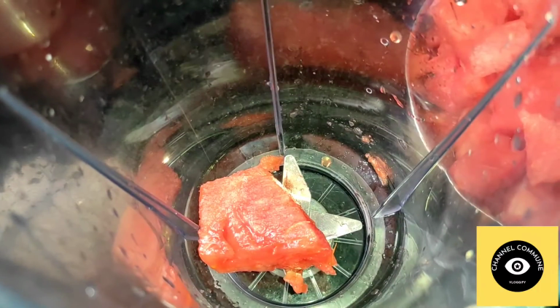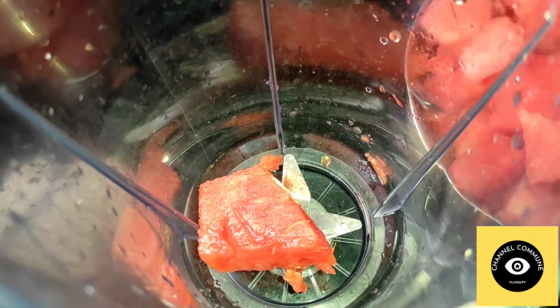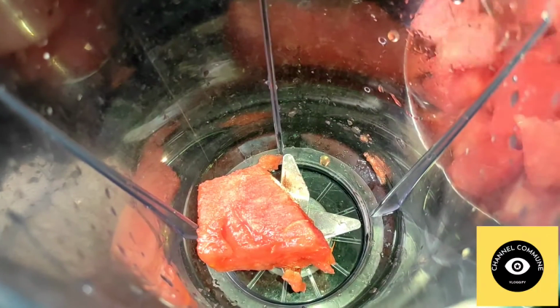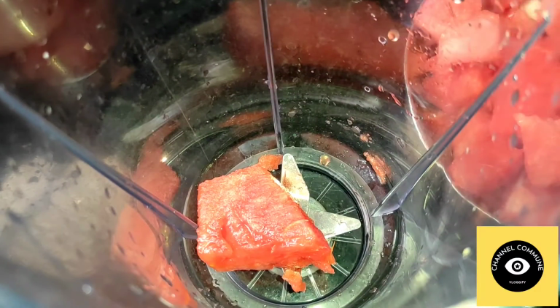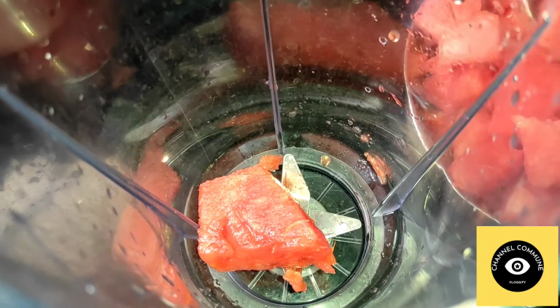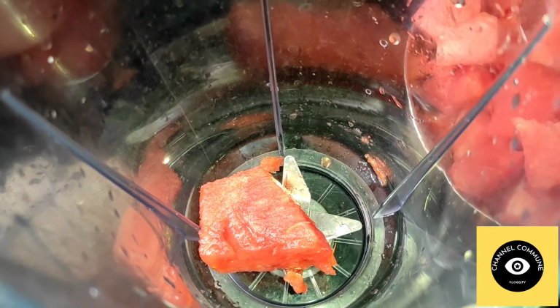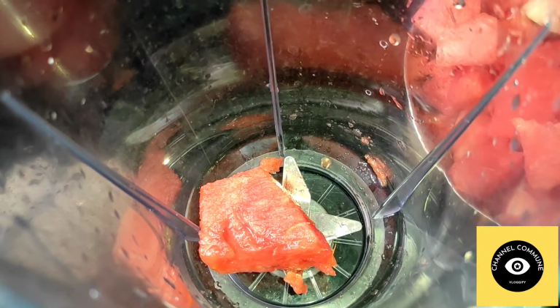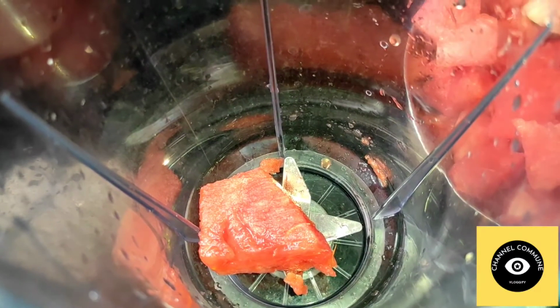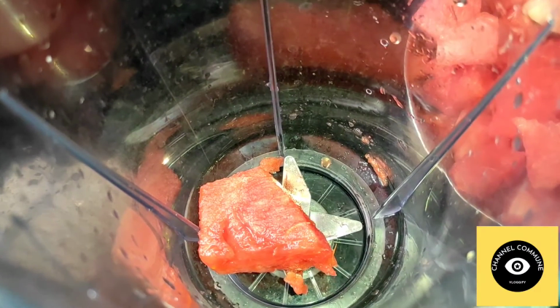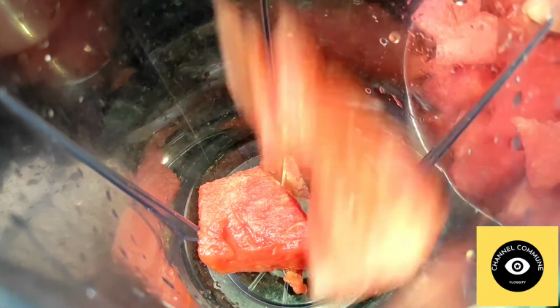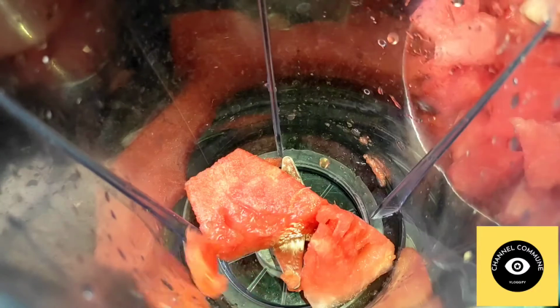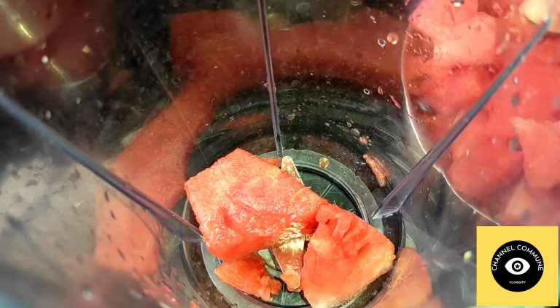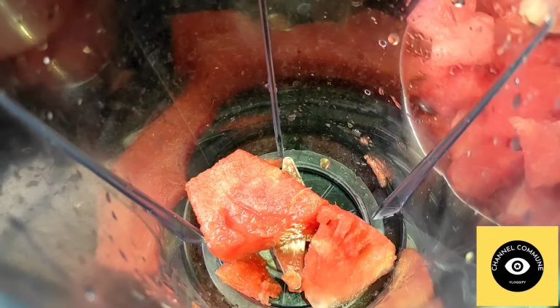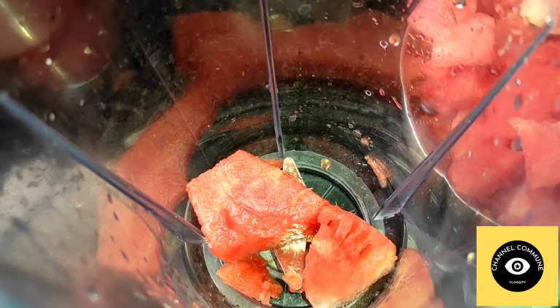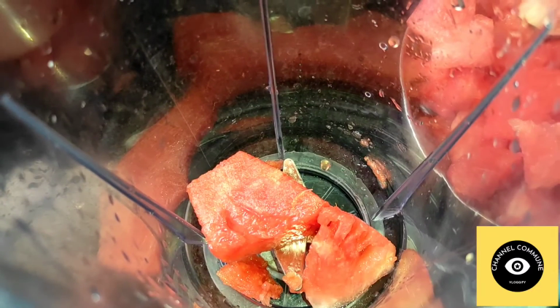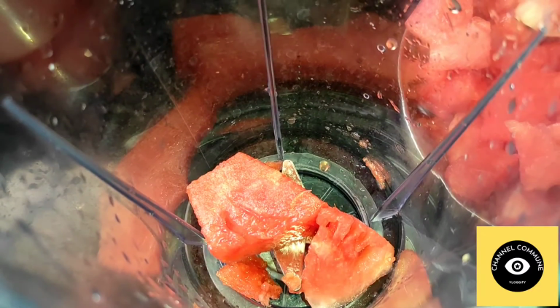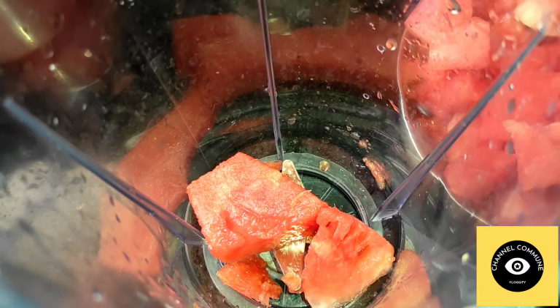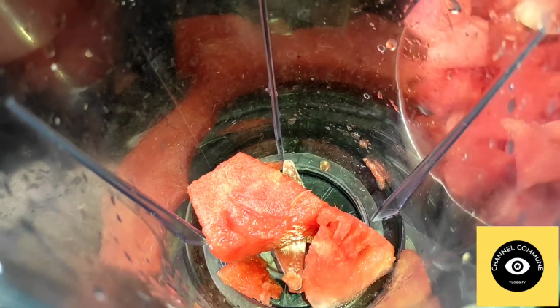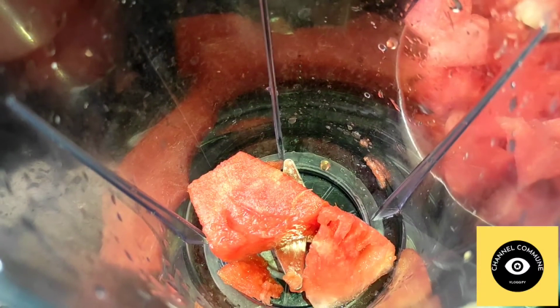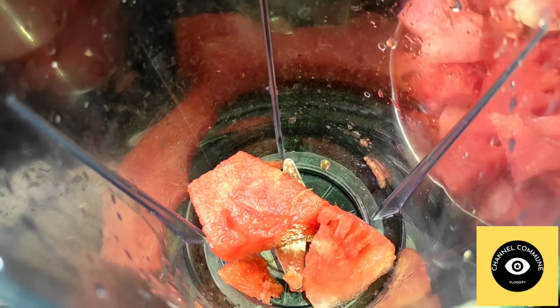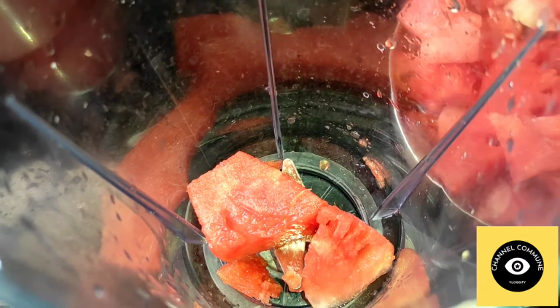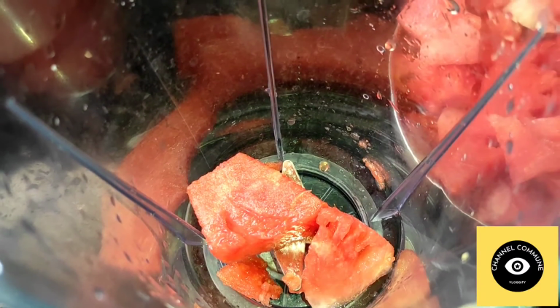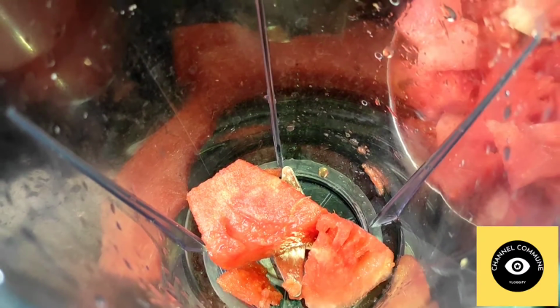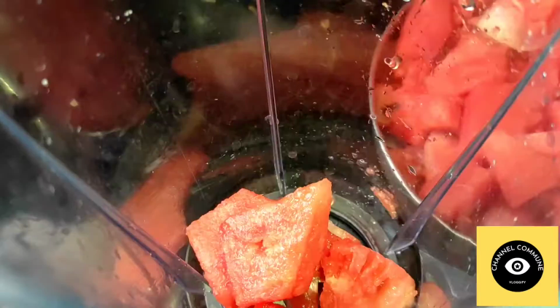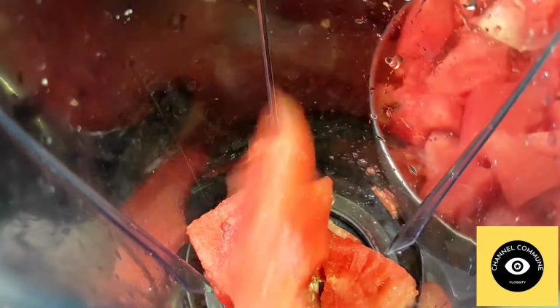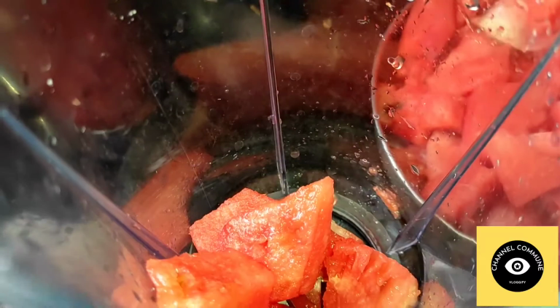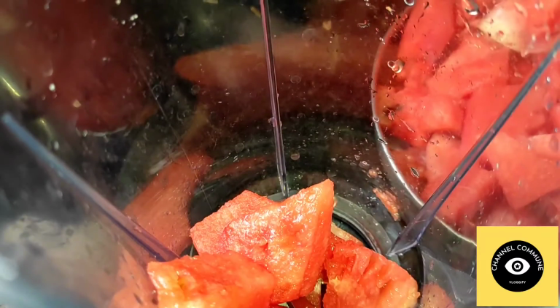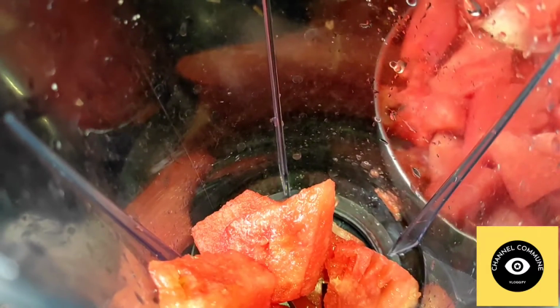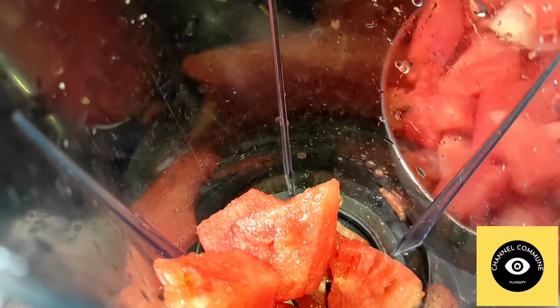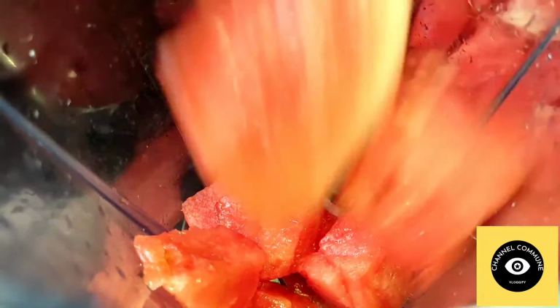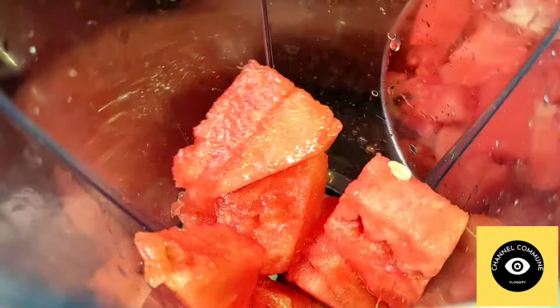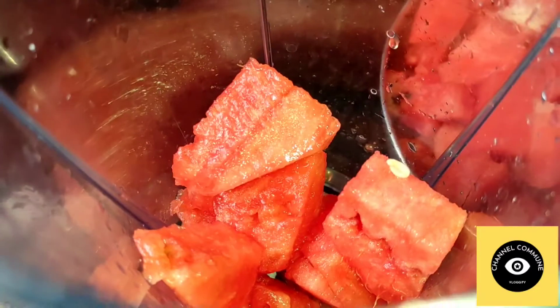First, we remove watermelon seeds and cut a small piece and mix it in the blender.